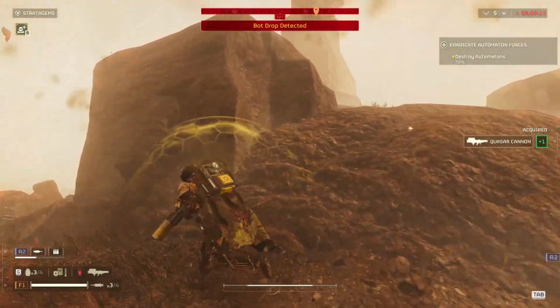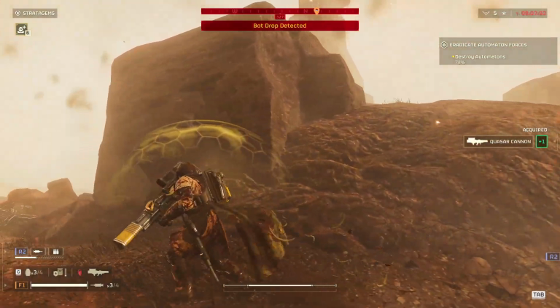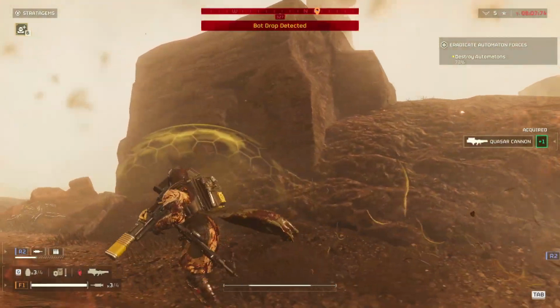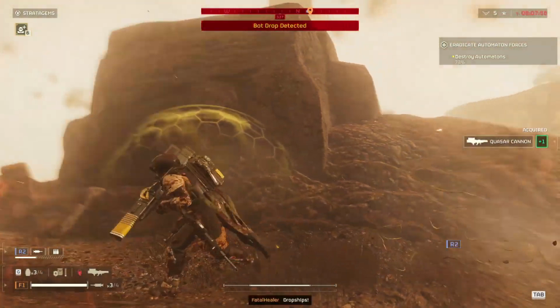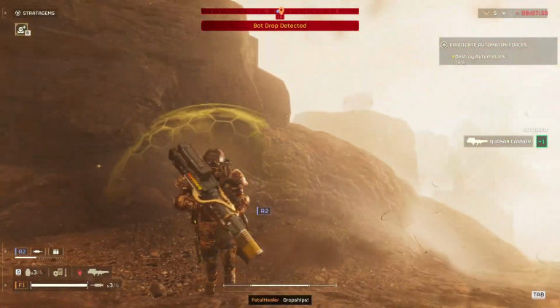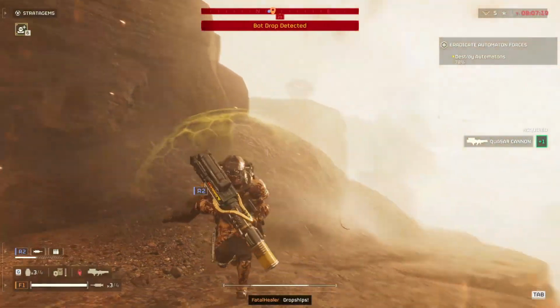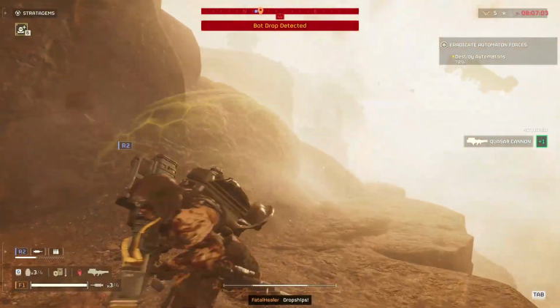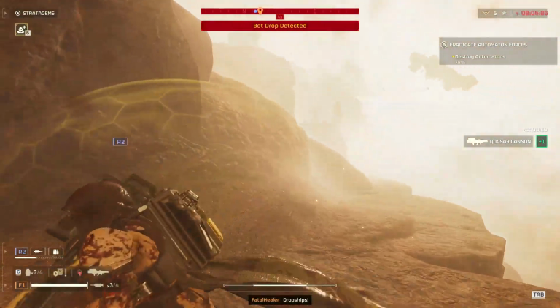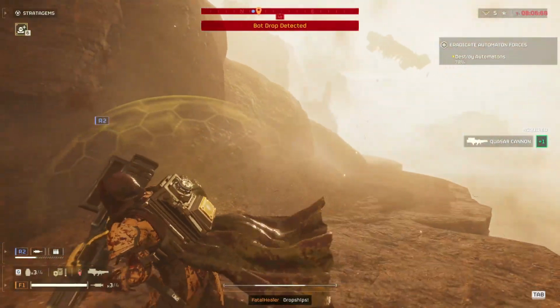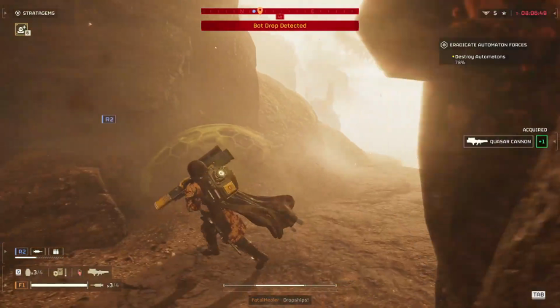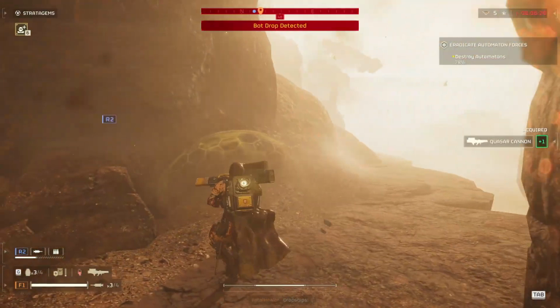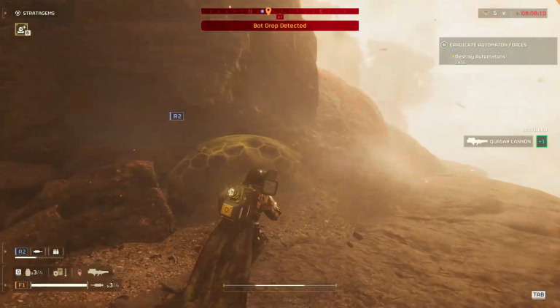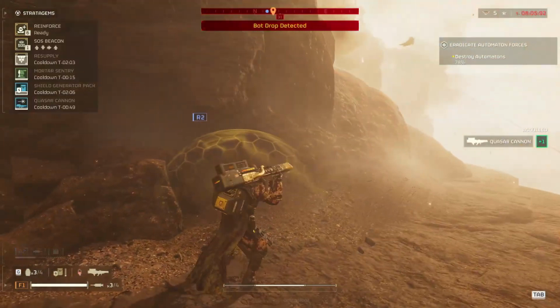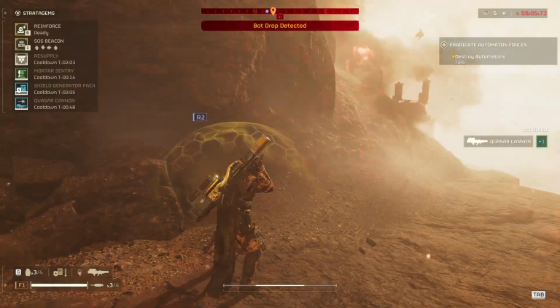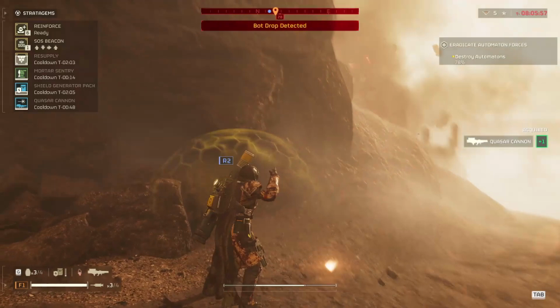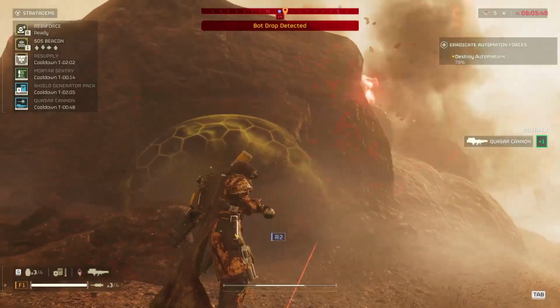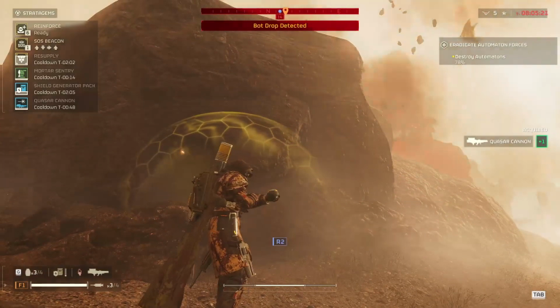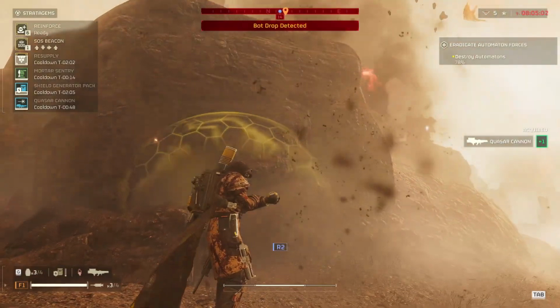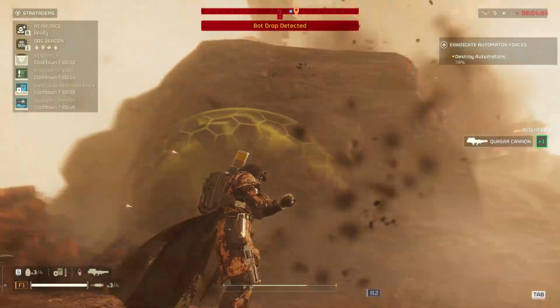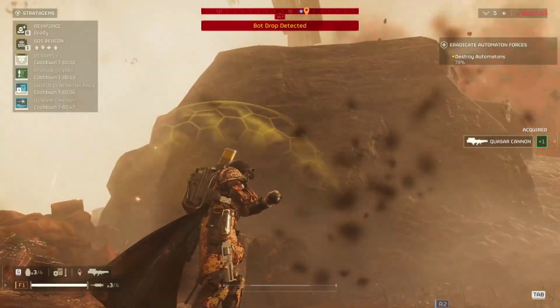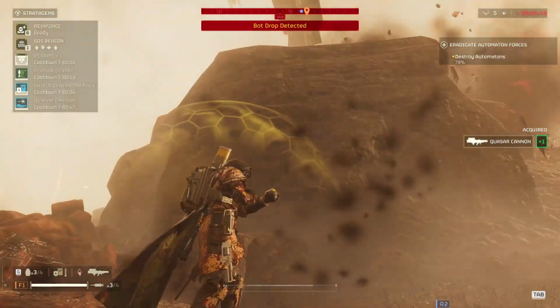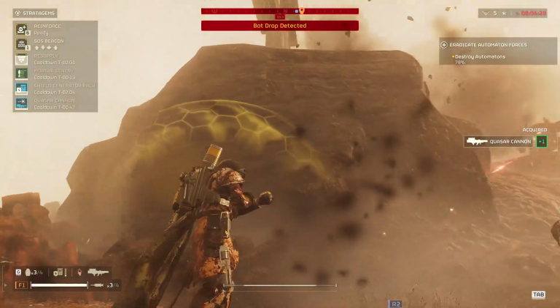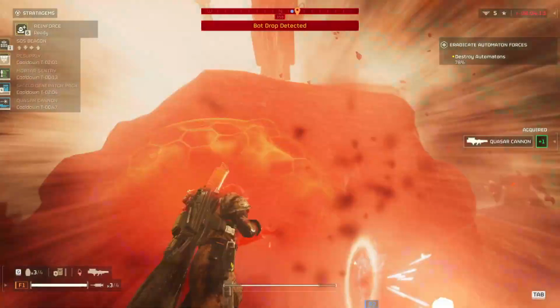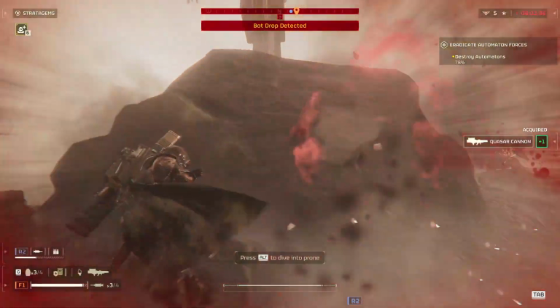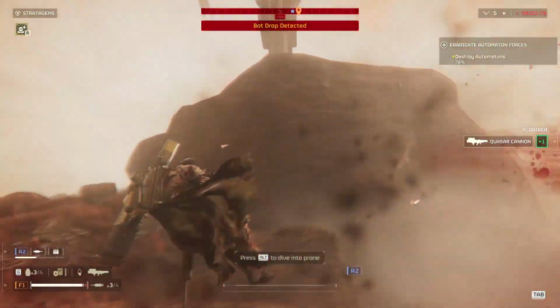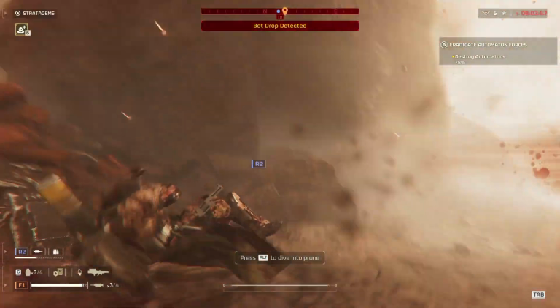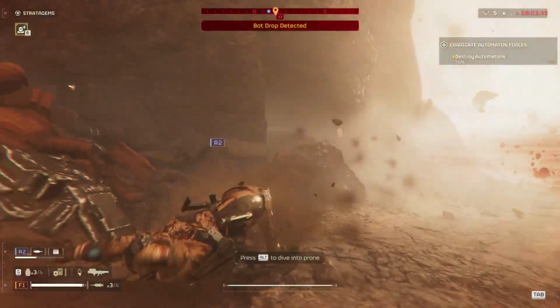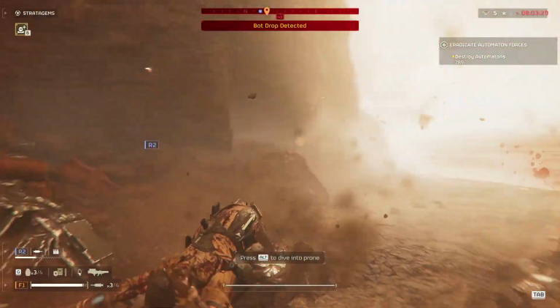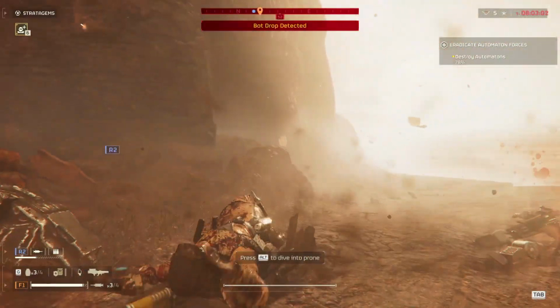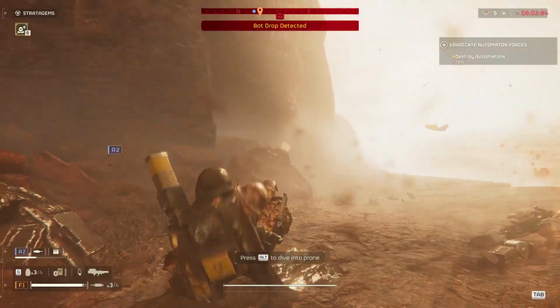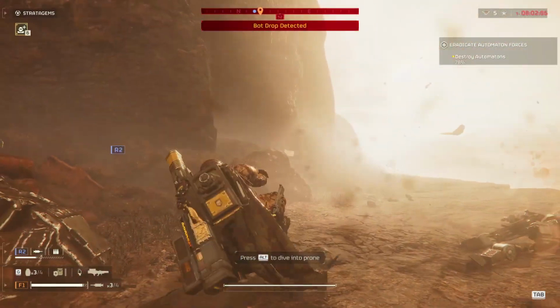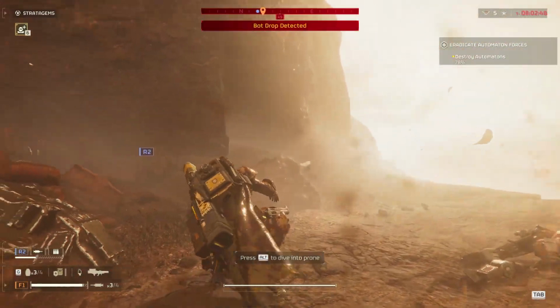To receive it, we need to shoot off both arms on a hulk and then extract while it's still alive.